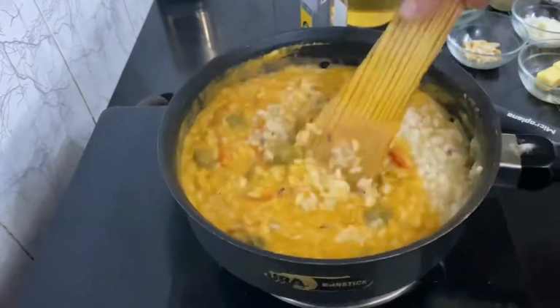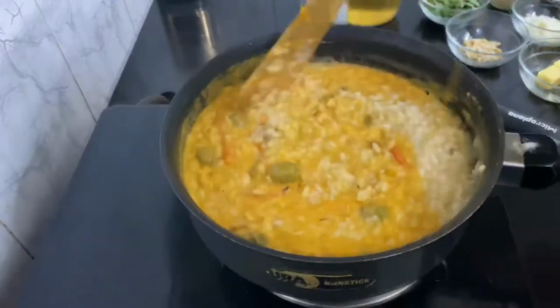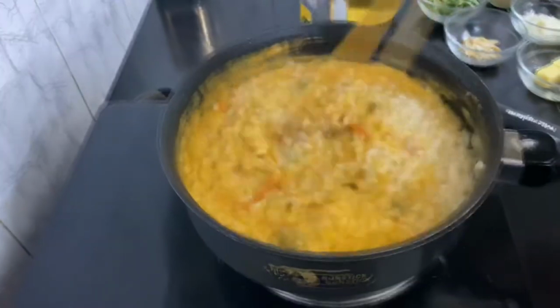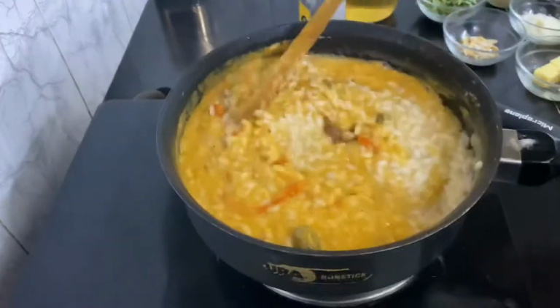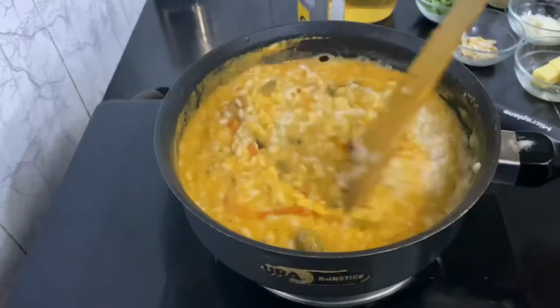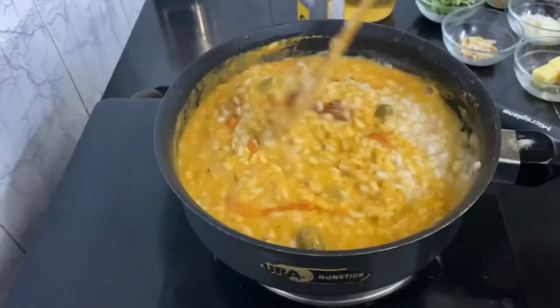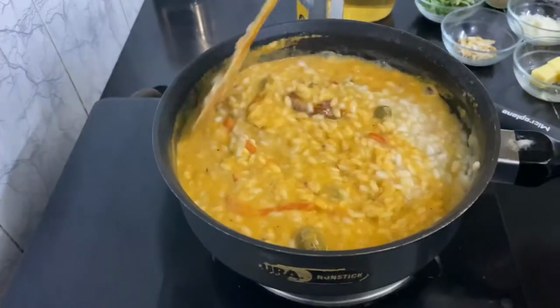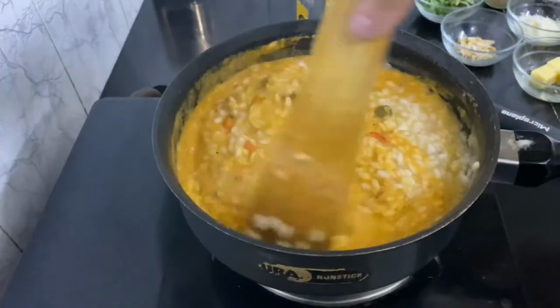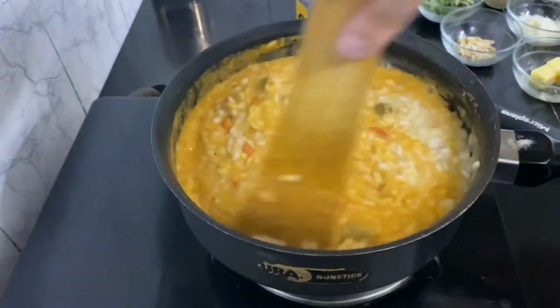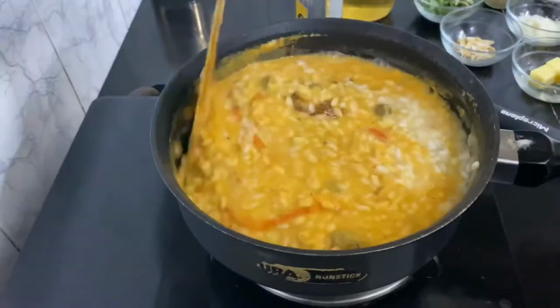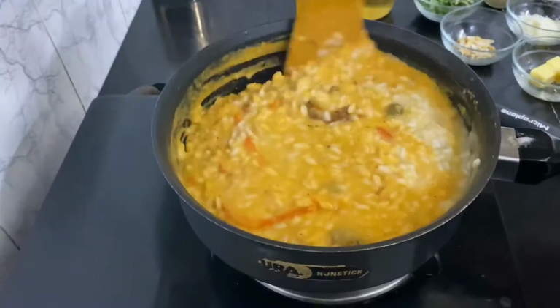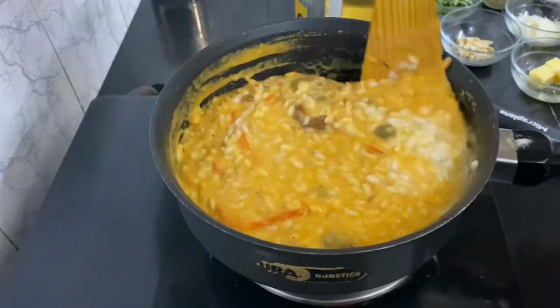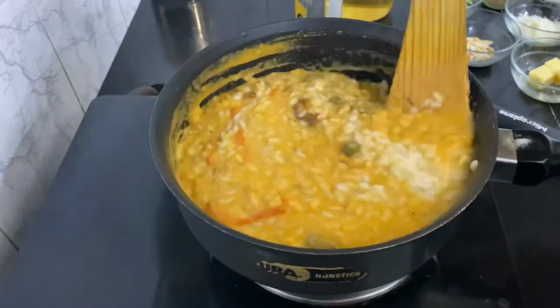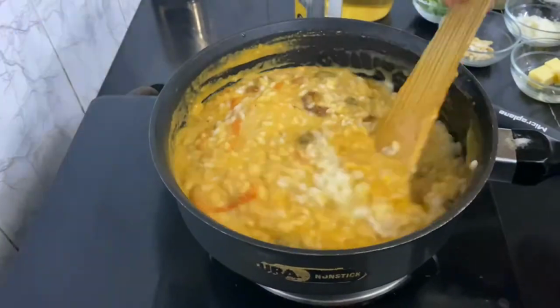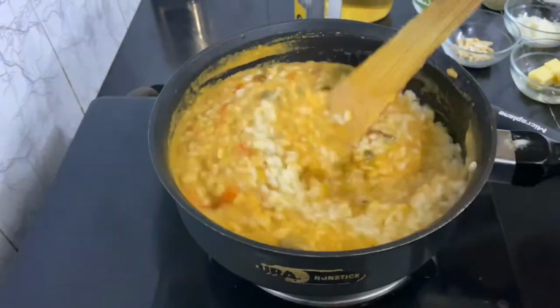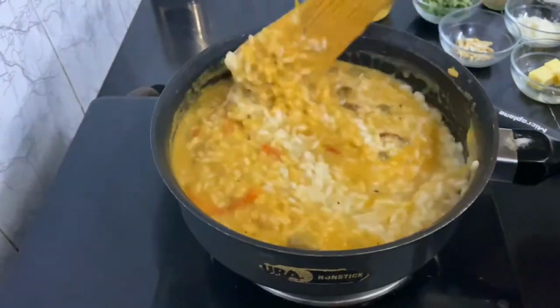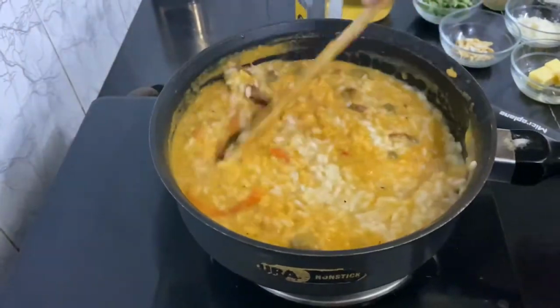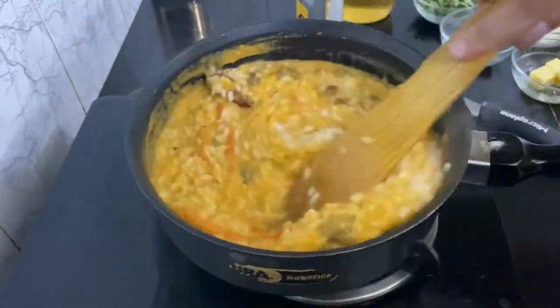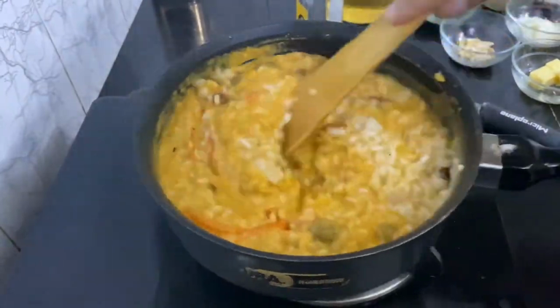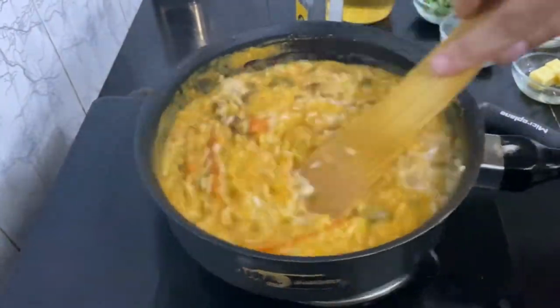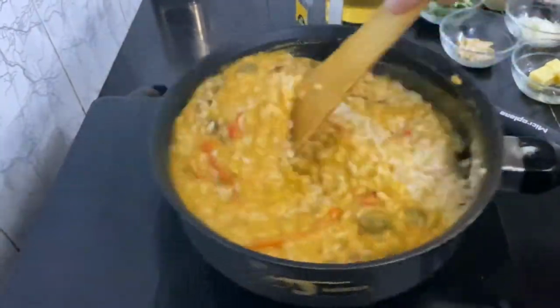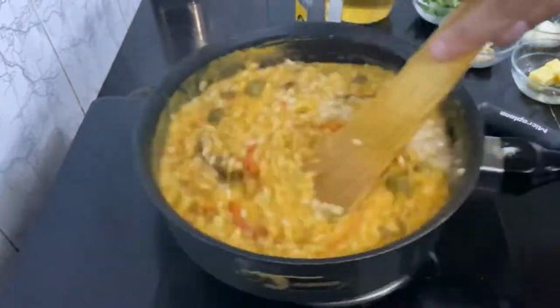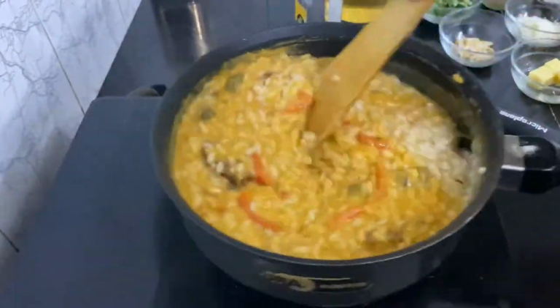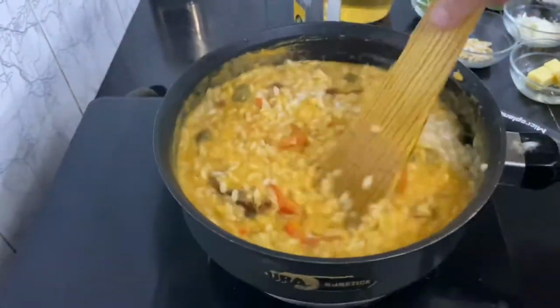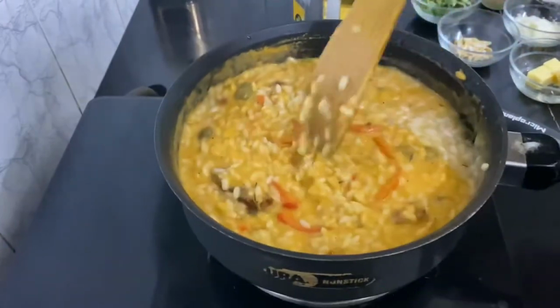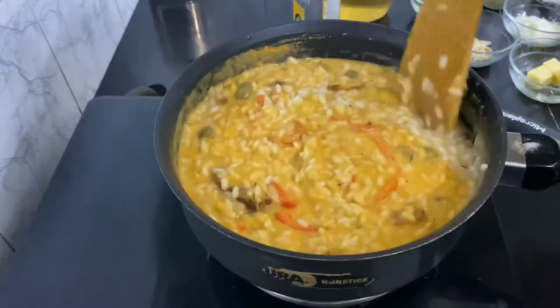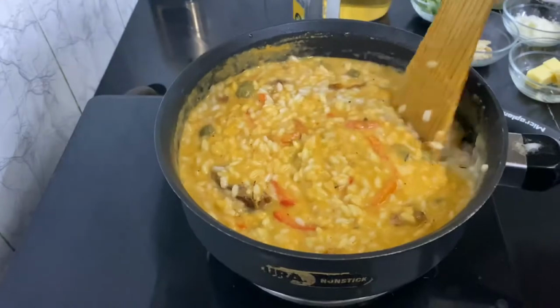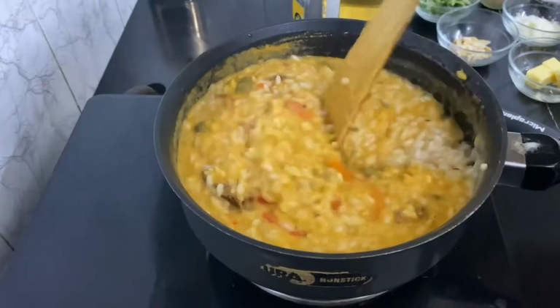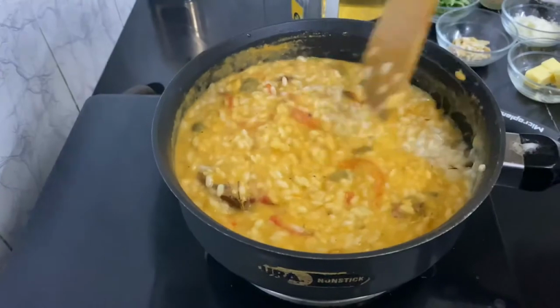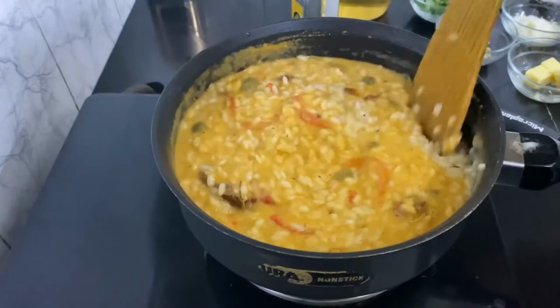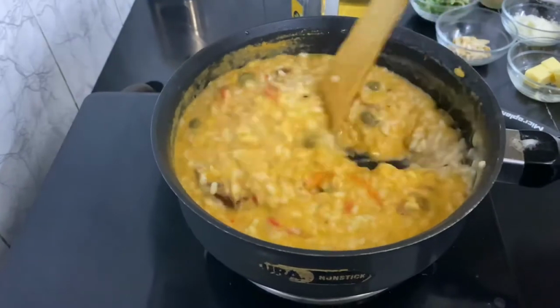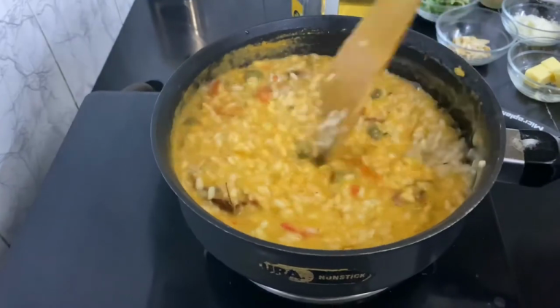Risotto should be — it shouldn't be very thick, it shouldn't be very thin like a soup.